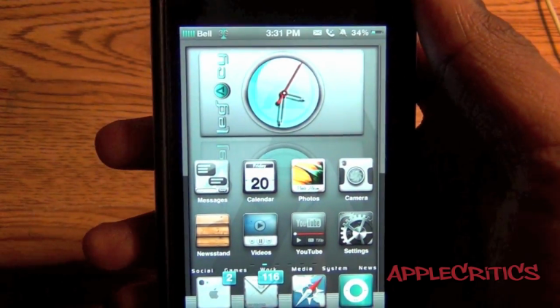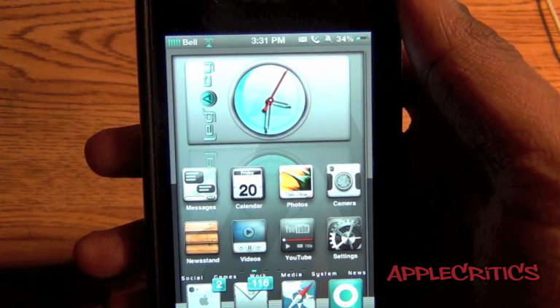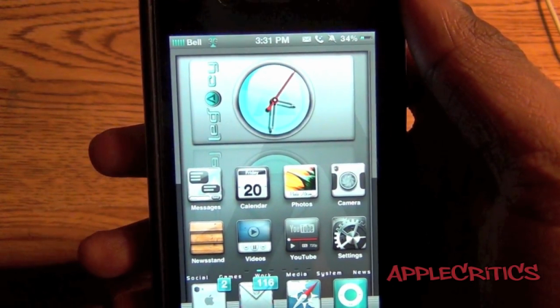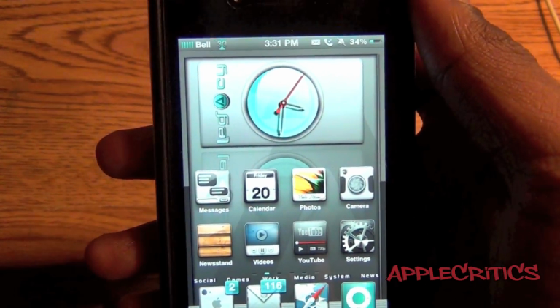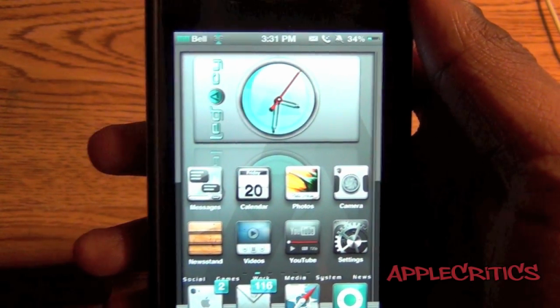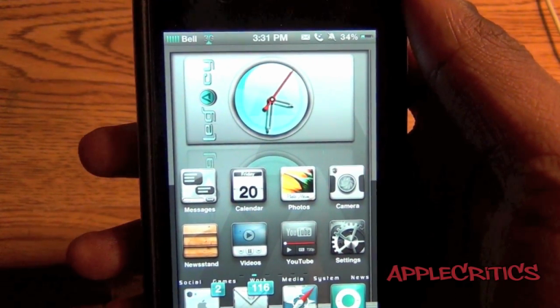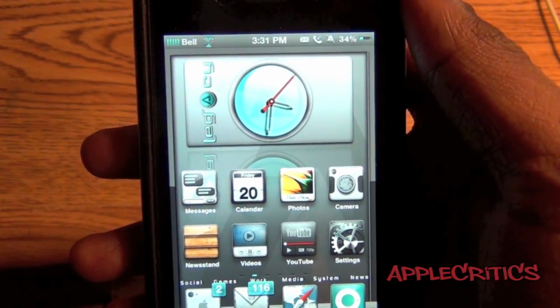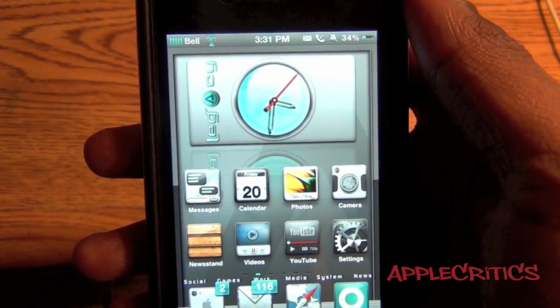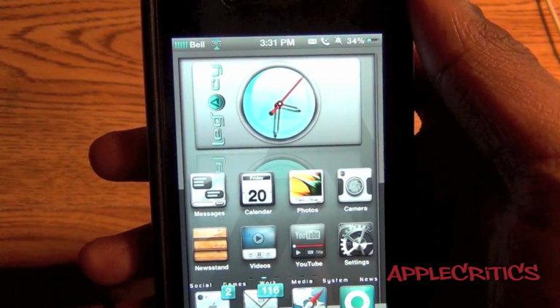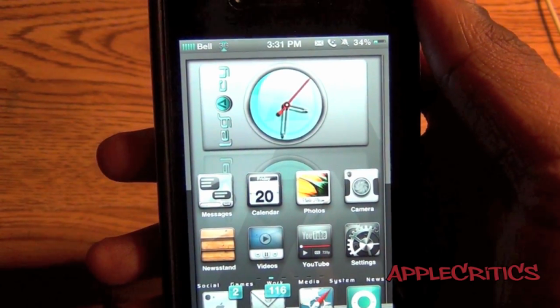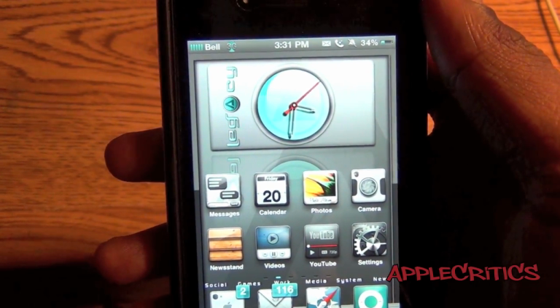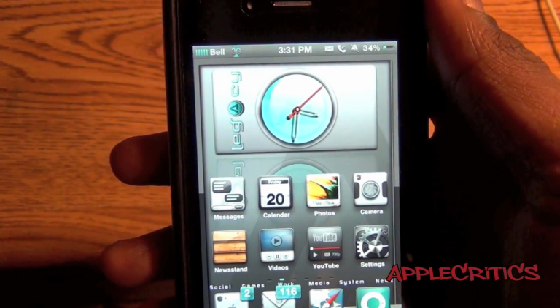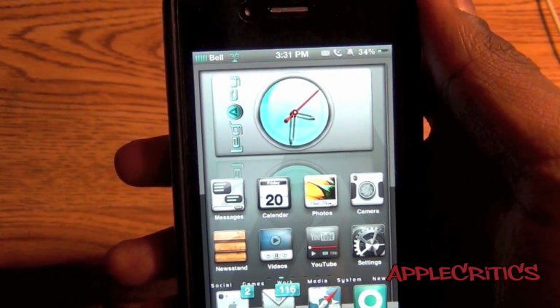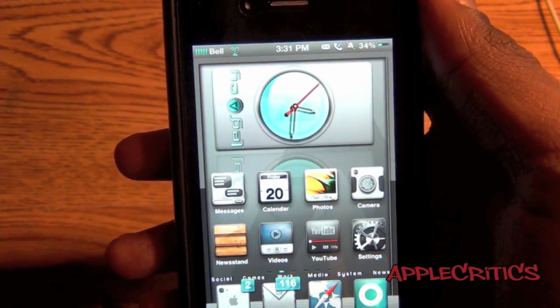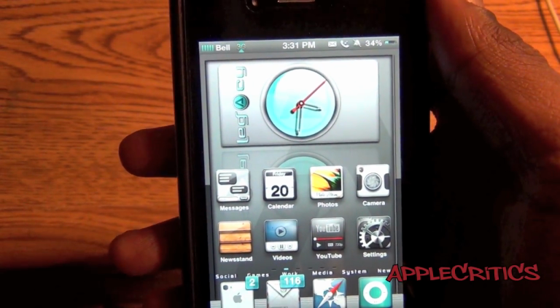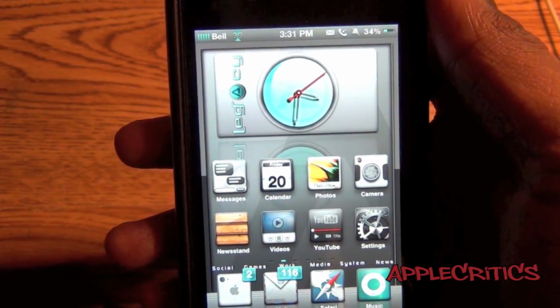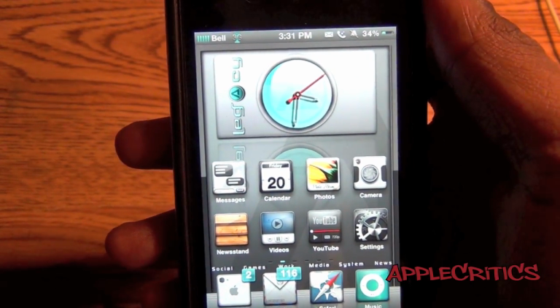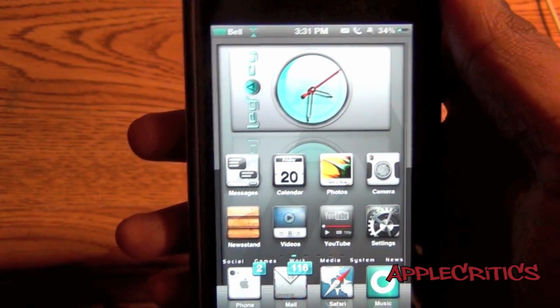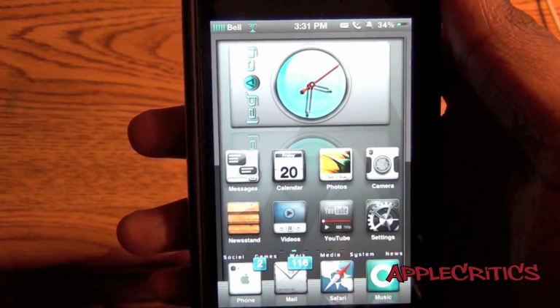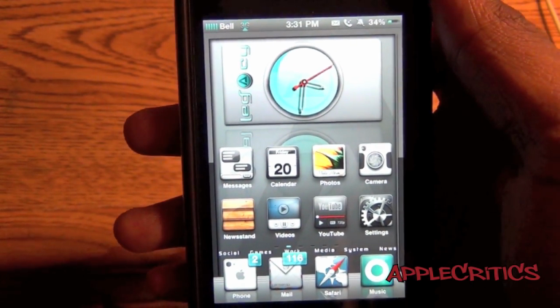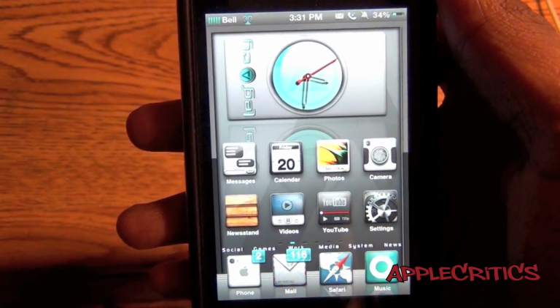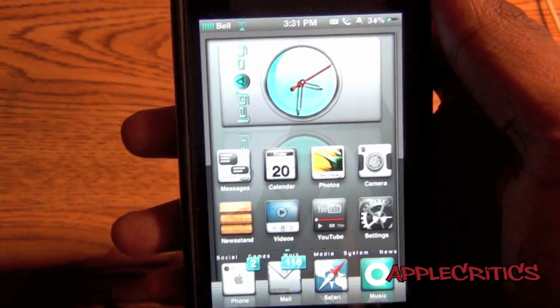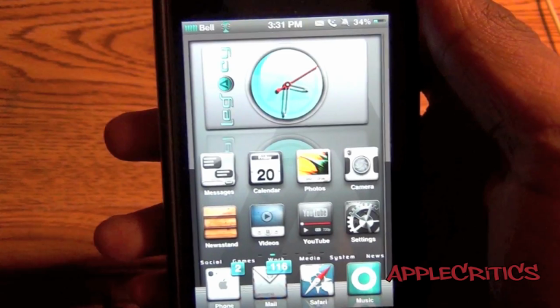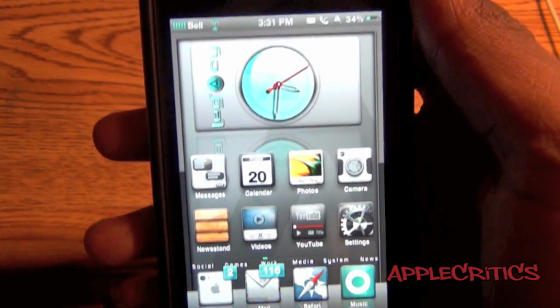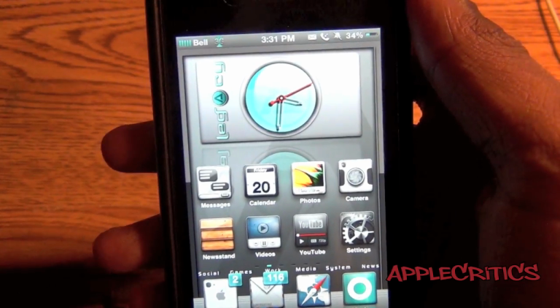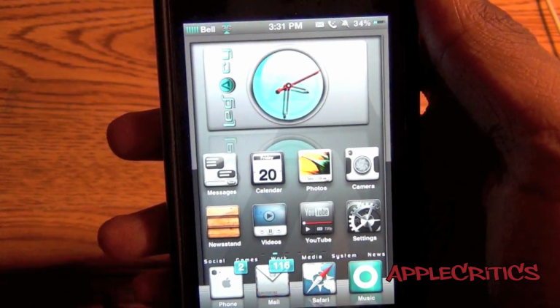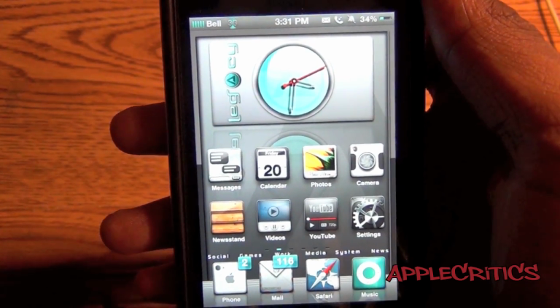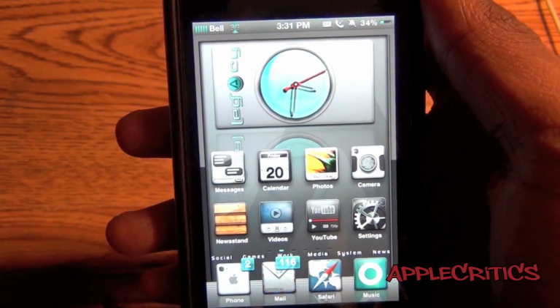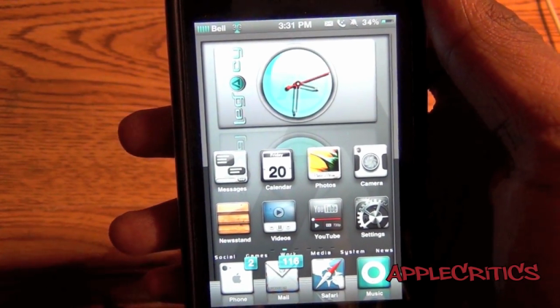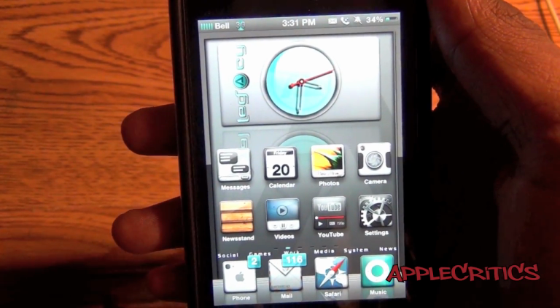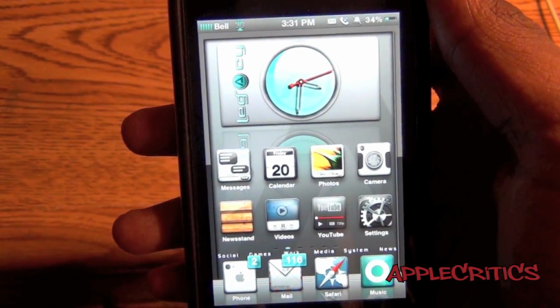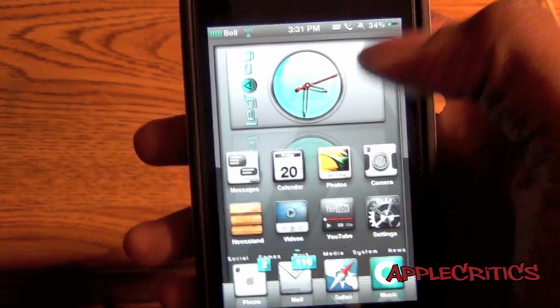Hey guys, what's up? This is going to be my video showing you that Installless is compatible with the iPhone 4S, and also AppSync is as well.